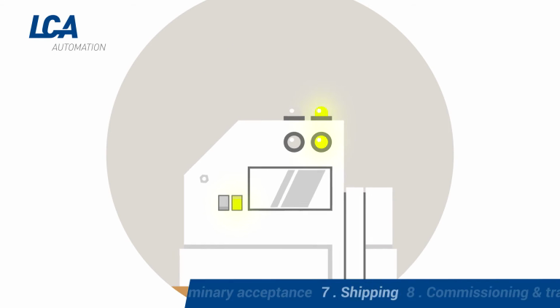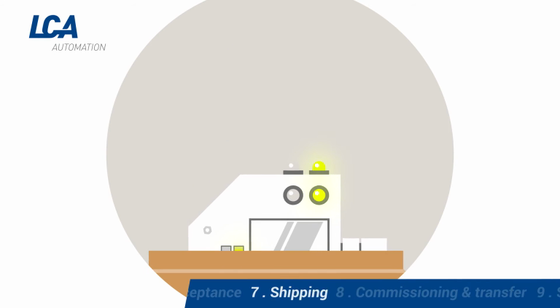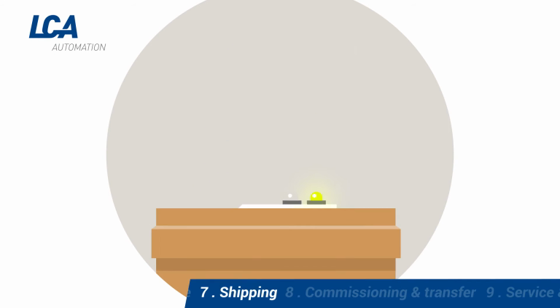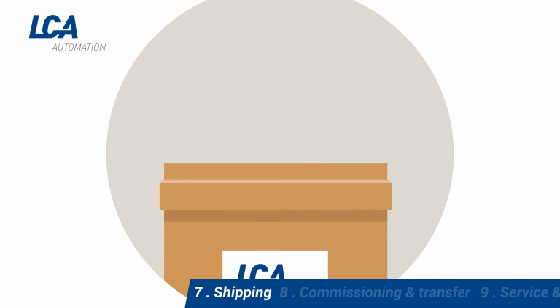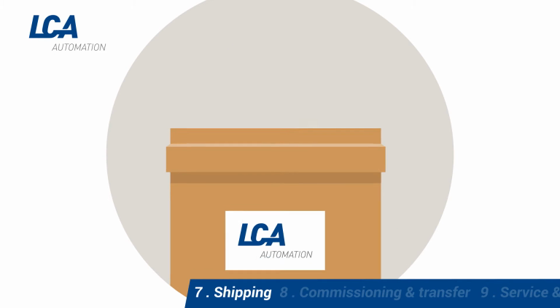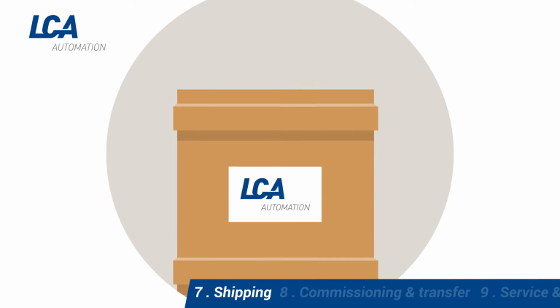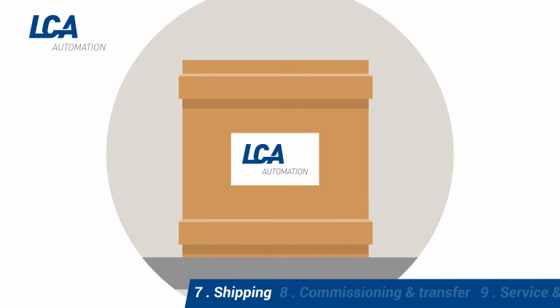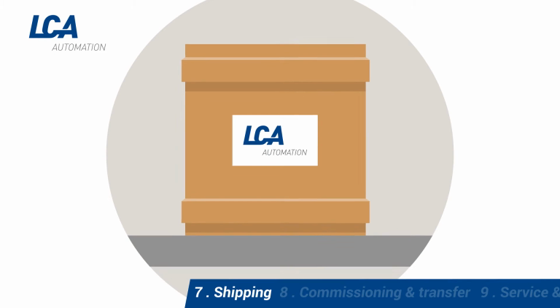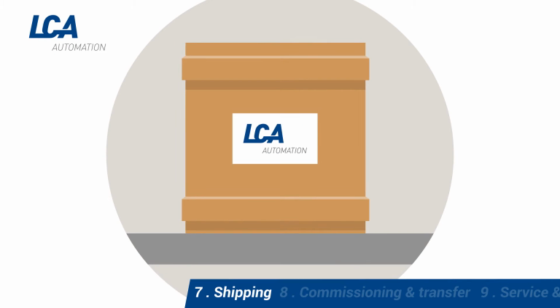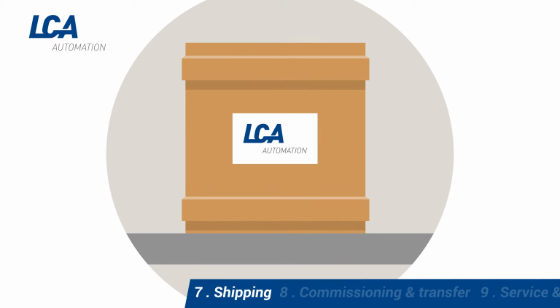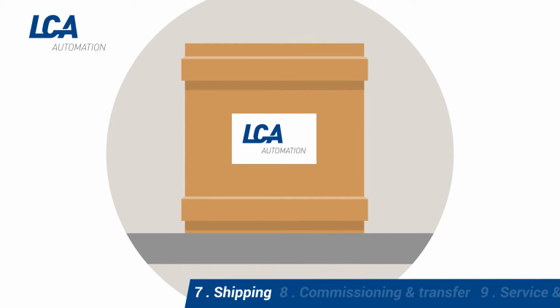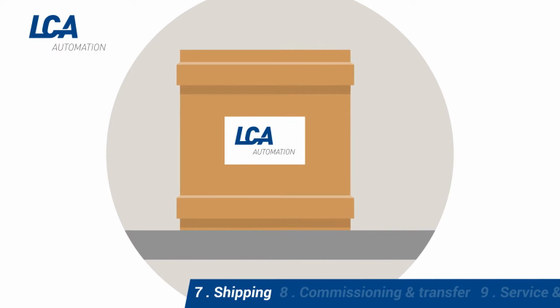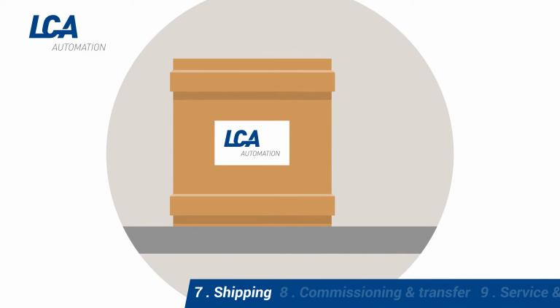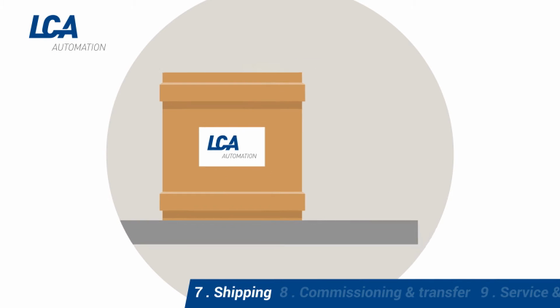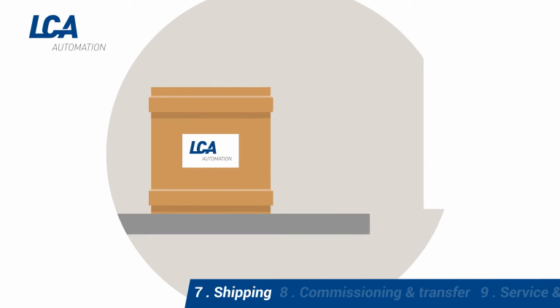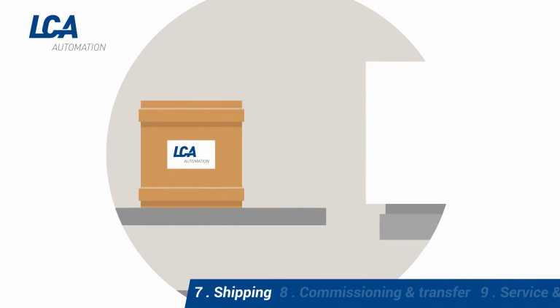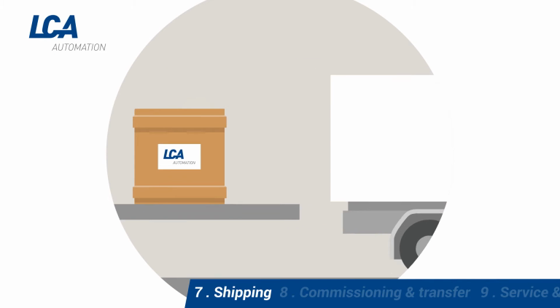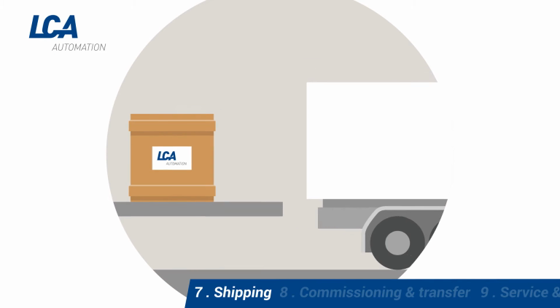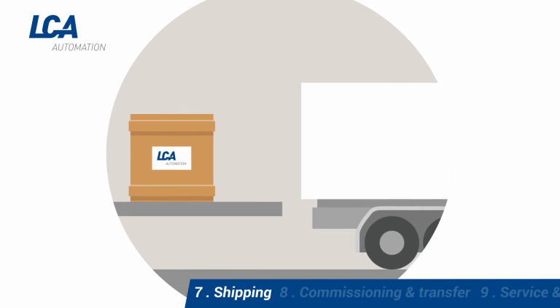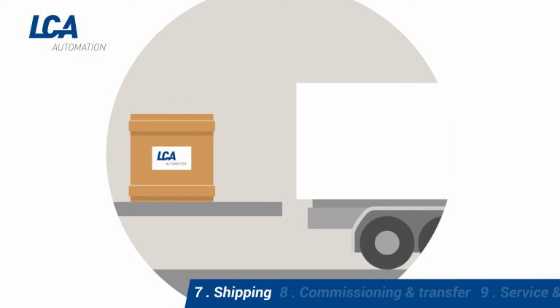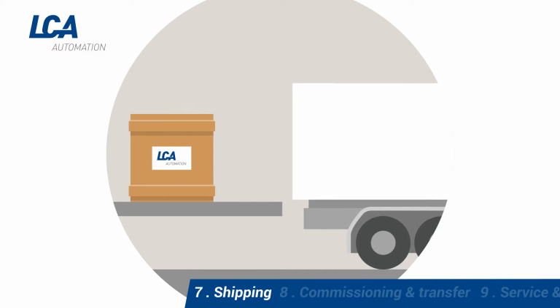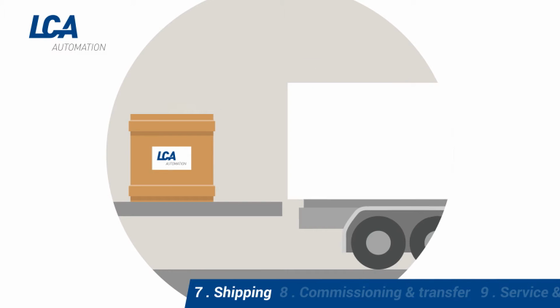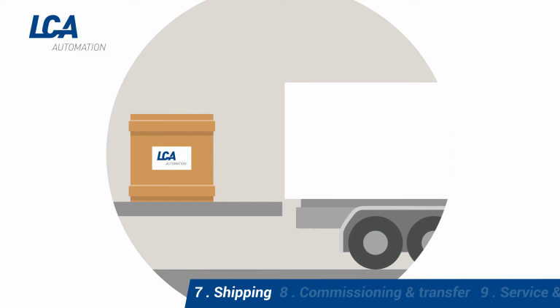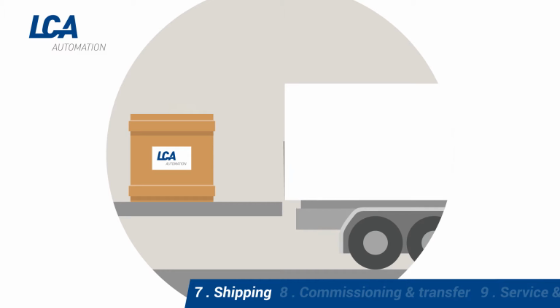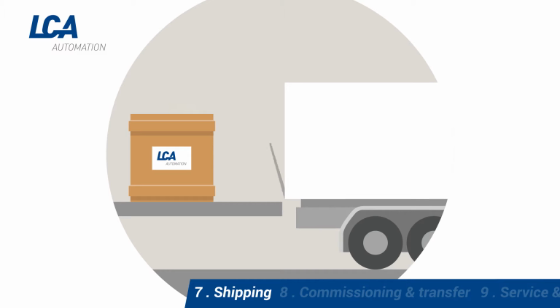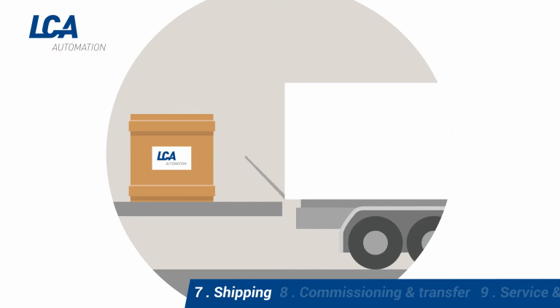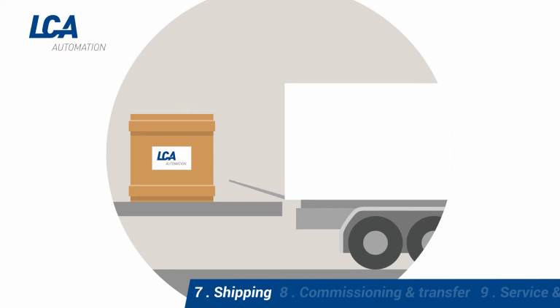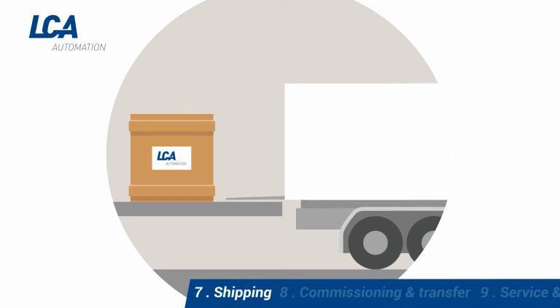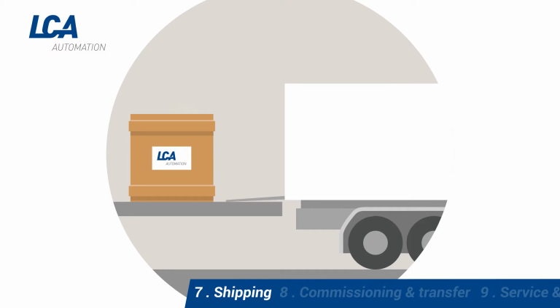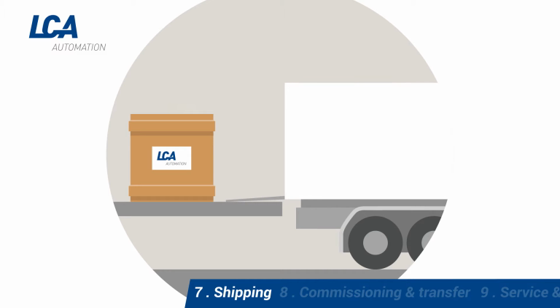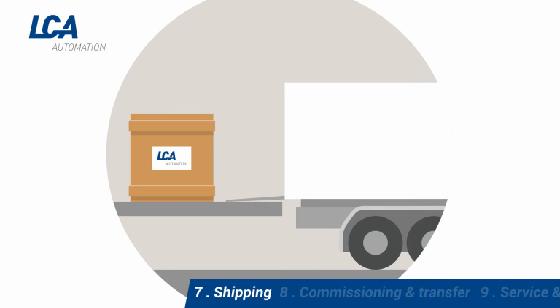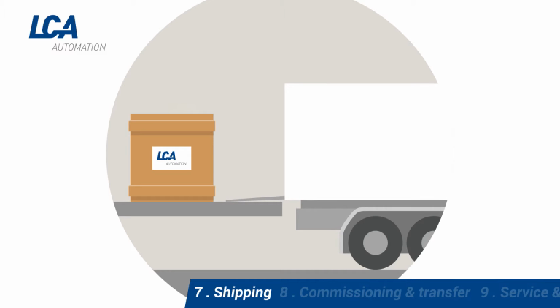Next, the machine is dismantled, packaged, declared to customs, and shipped to the client.